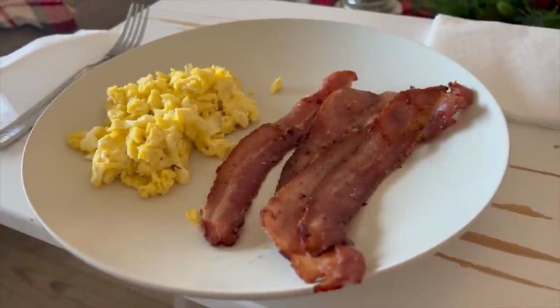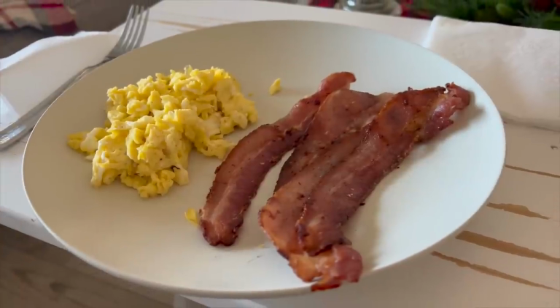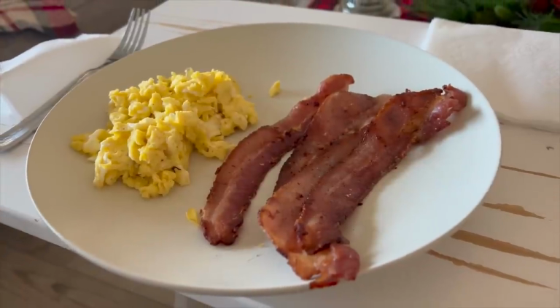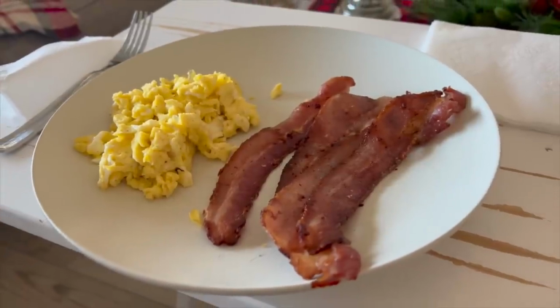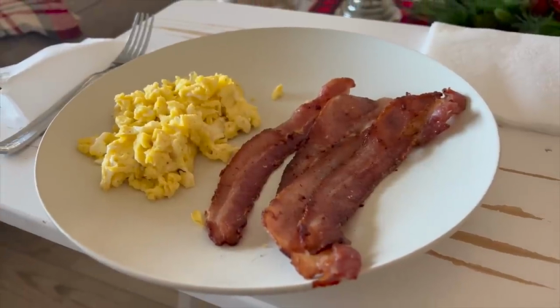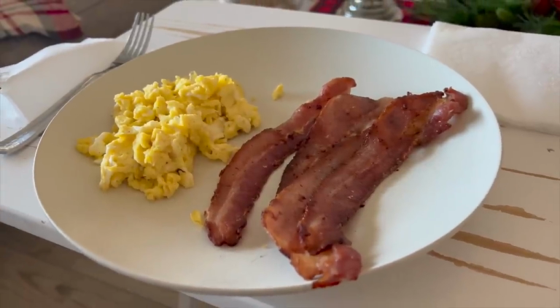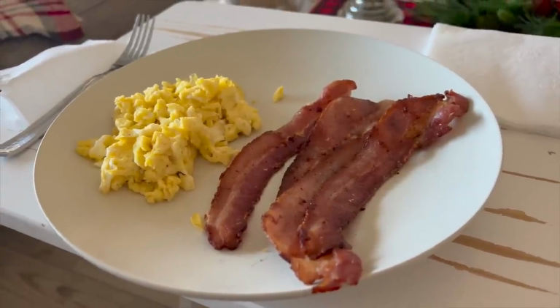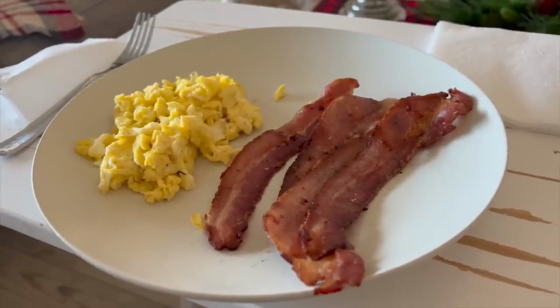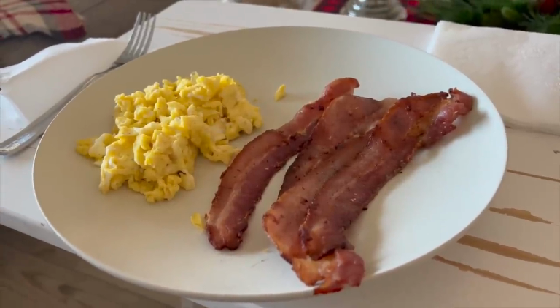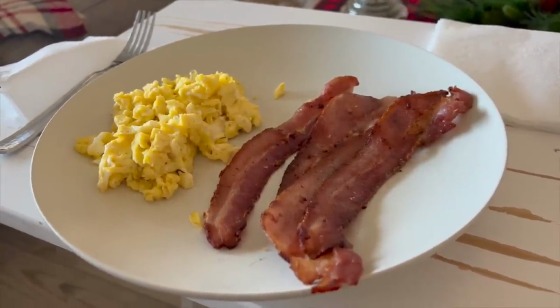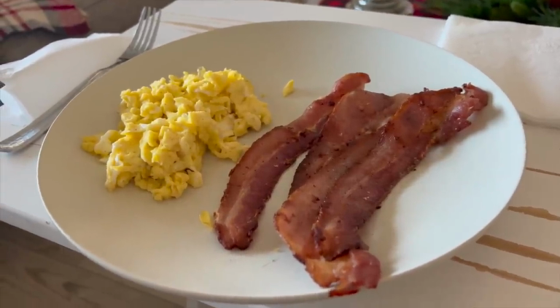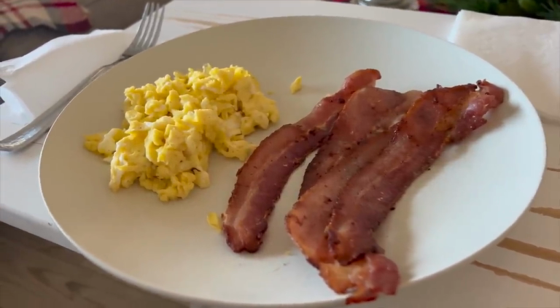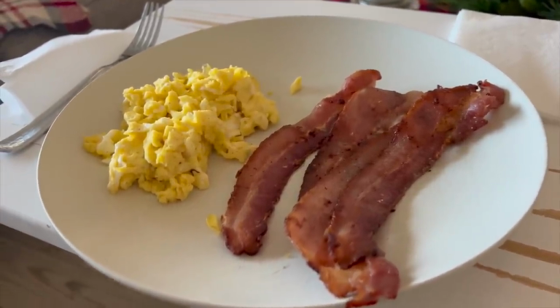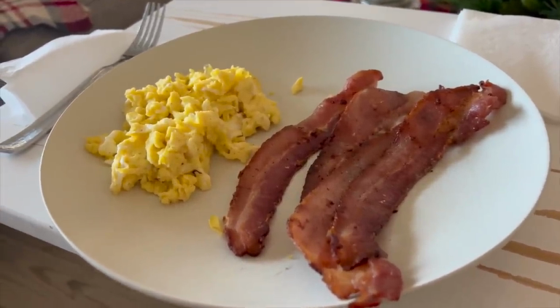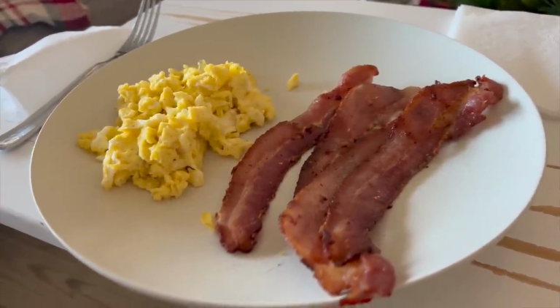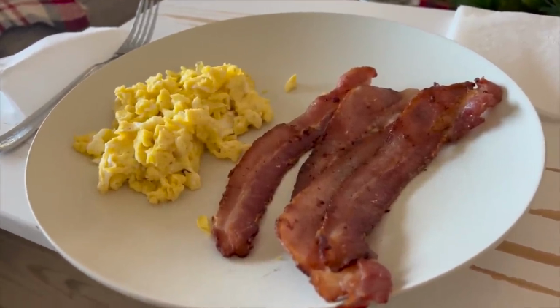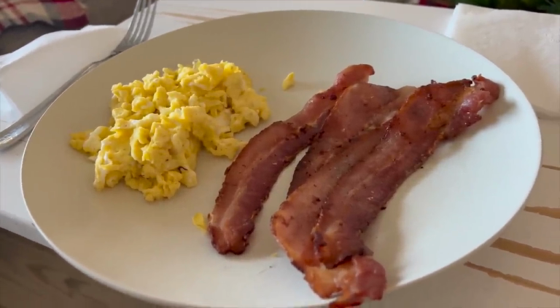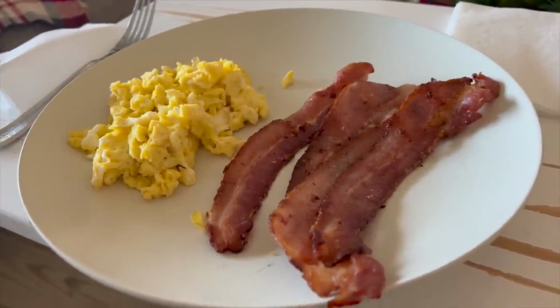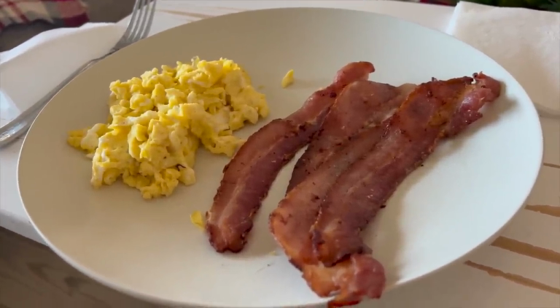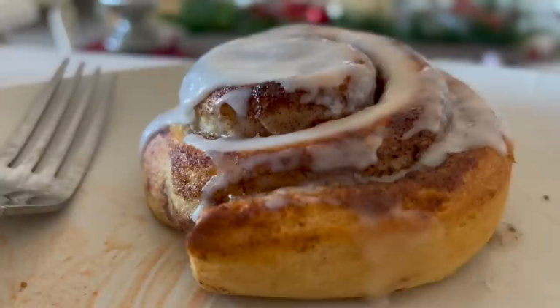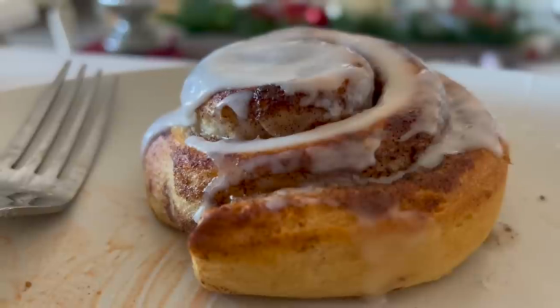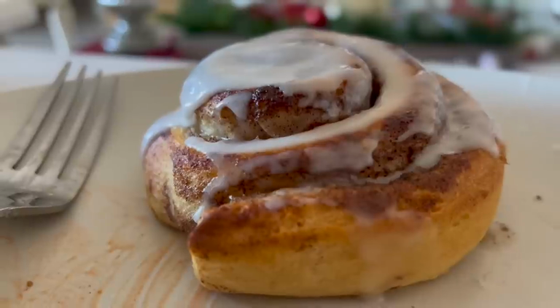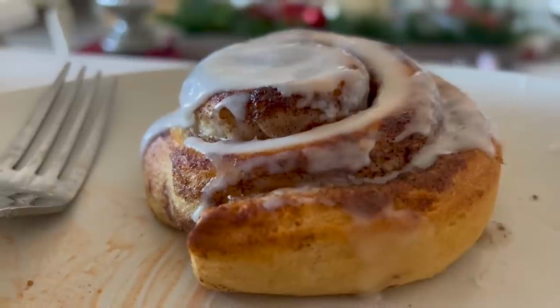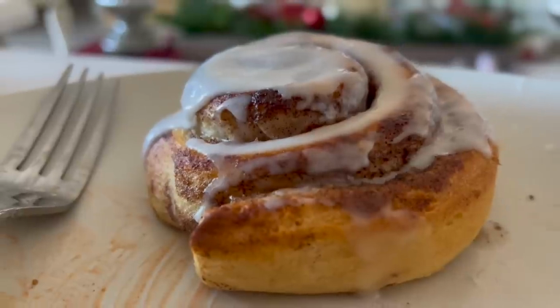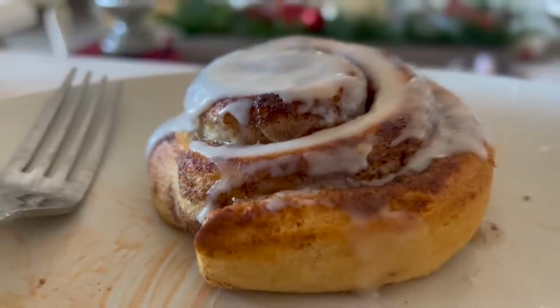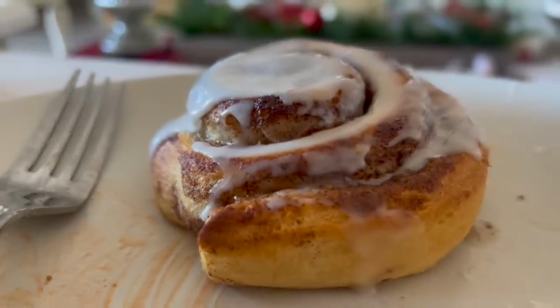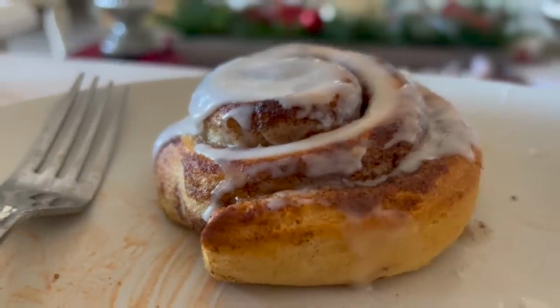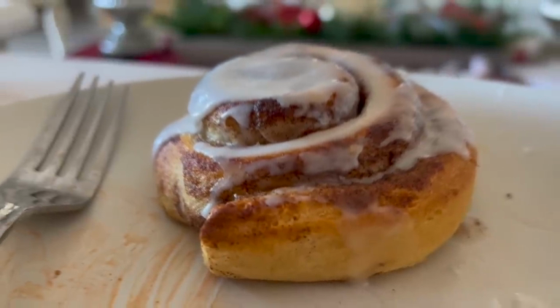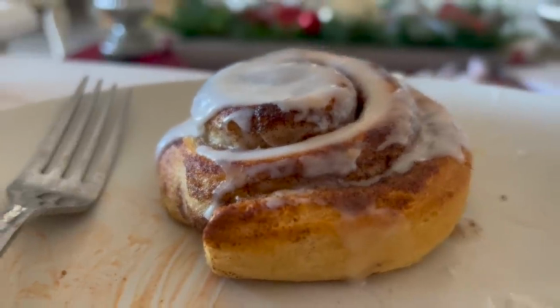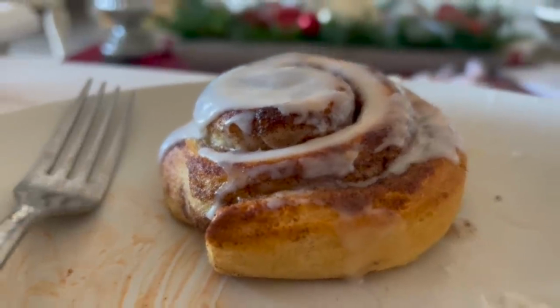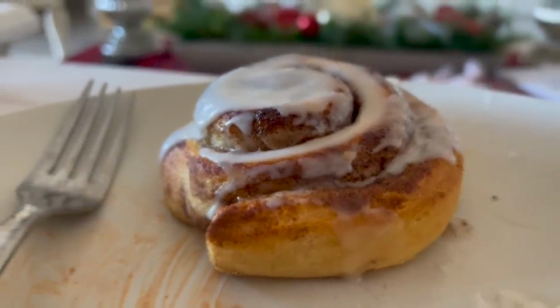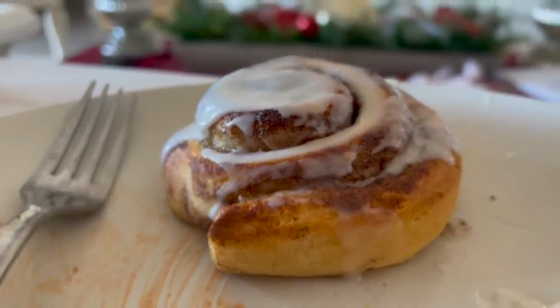Brunch a la Chris this morning — he also has cinnamon rolls finishing up too, but cannot wait to dig in.